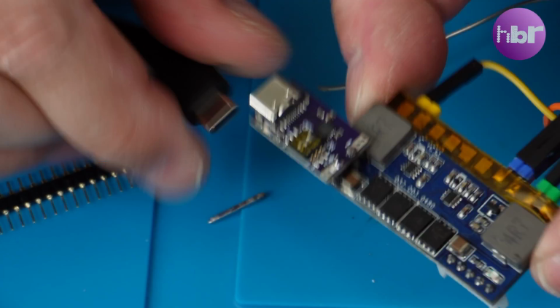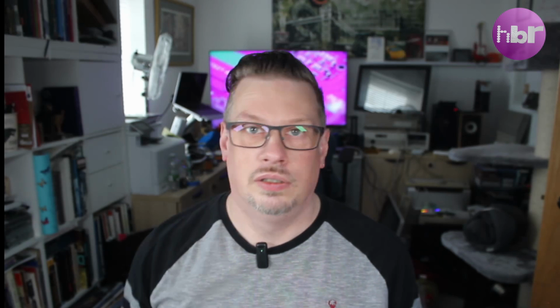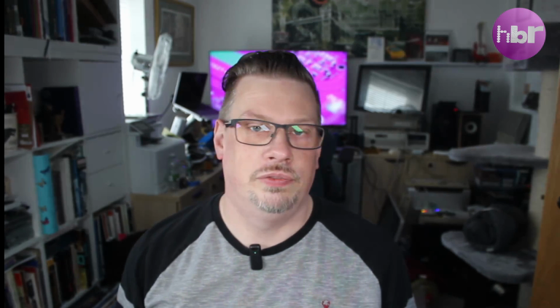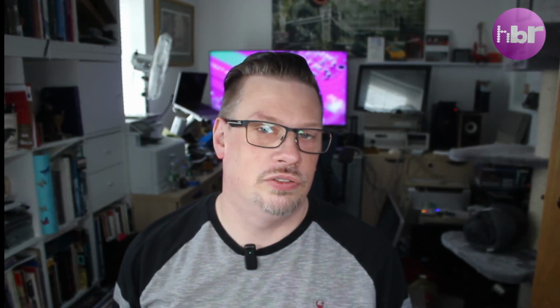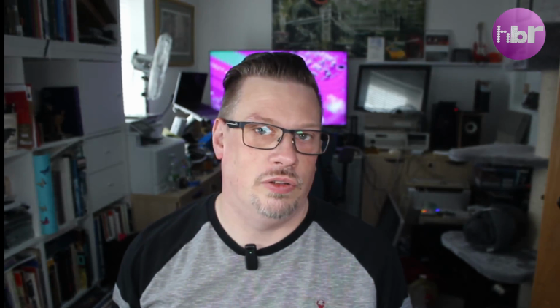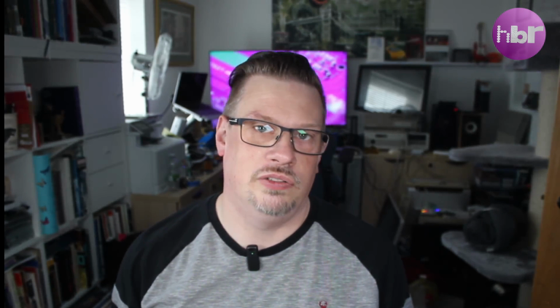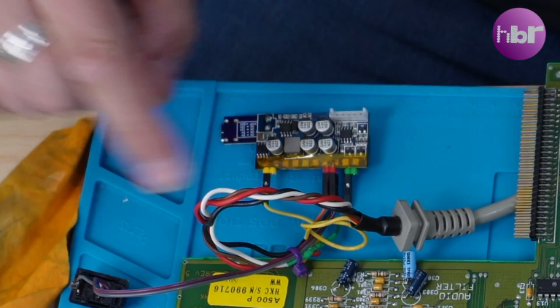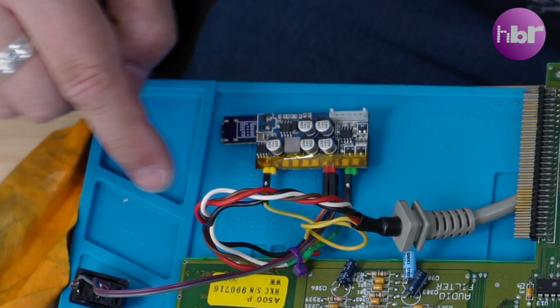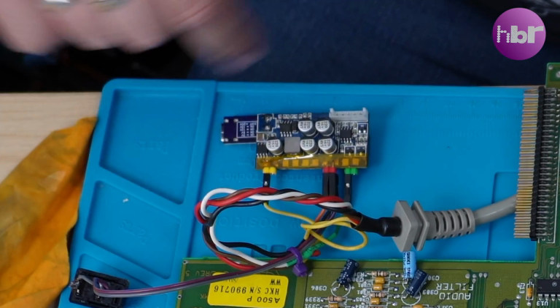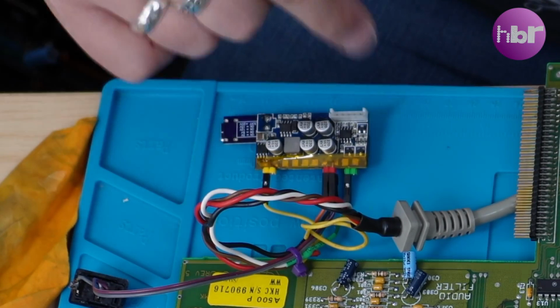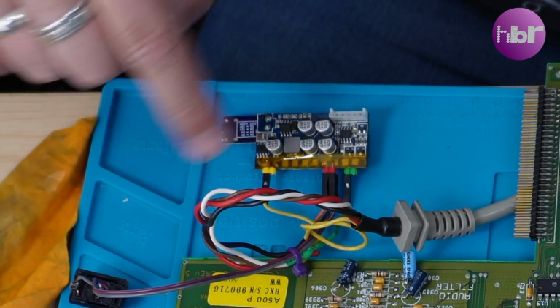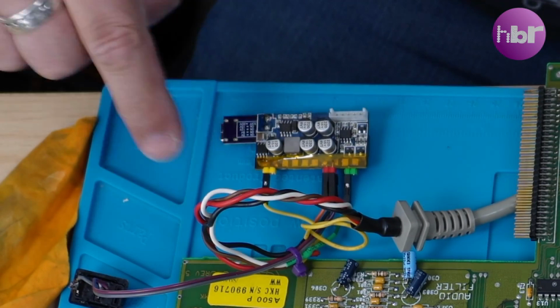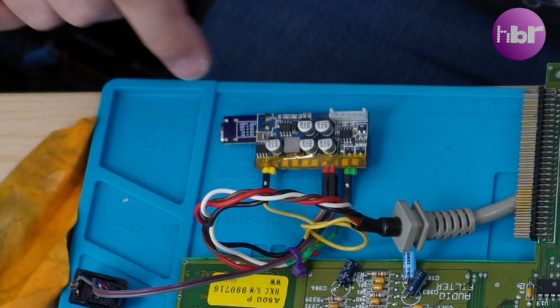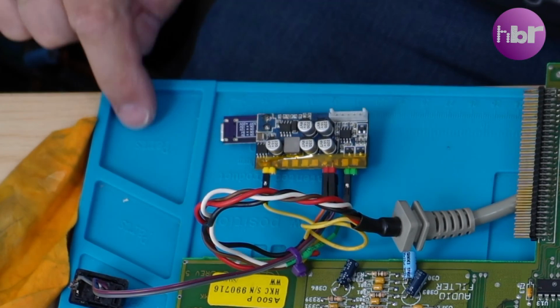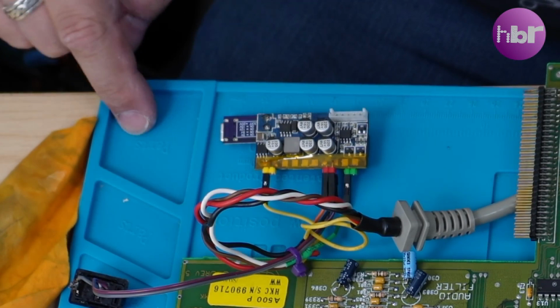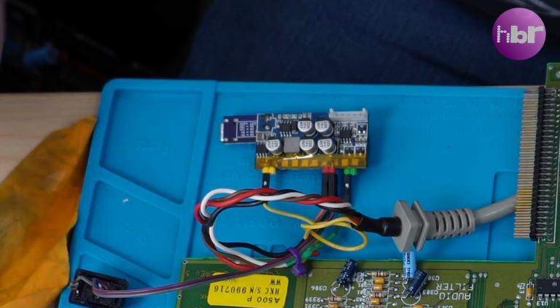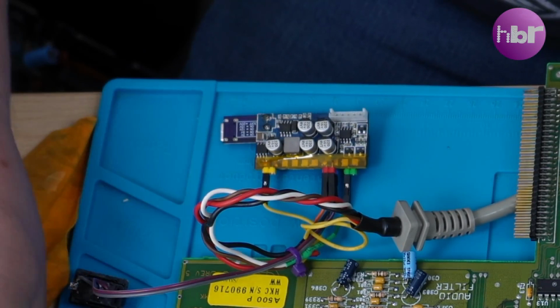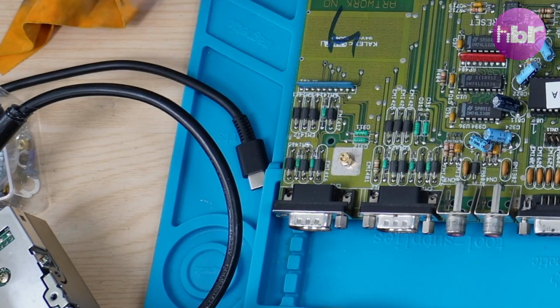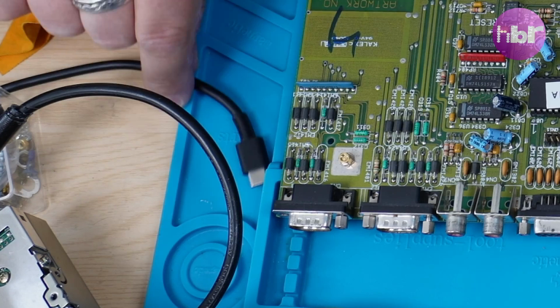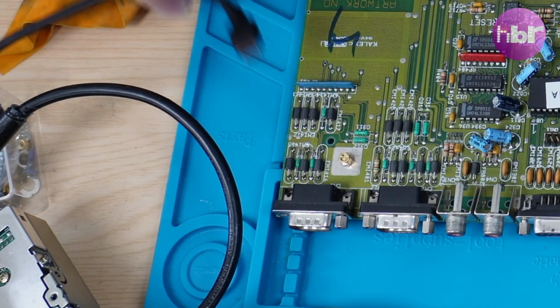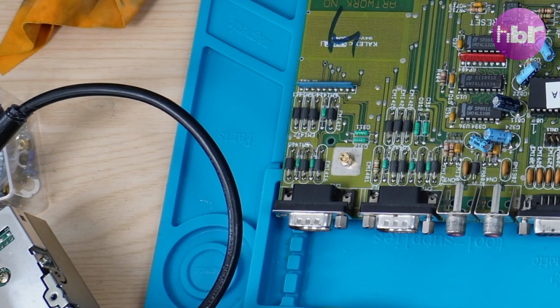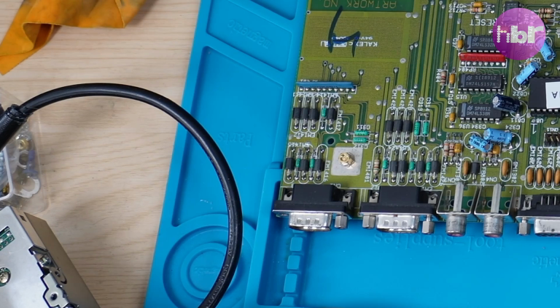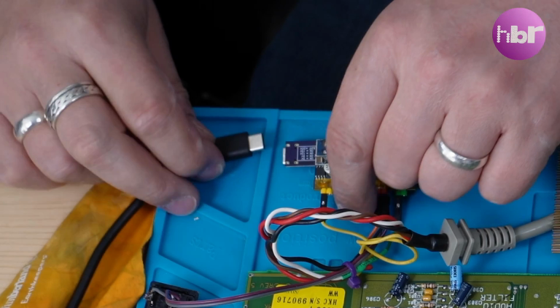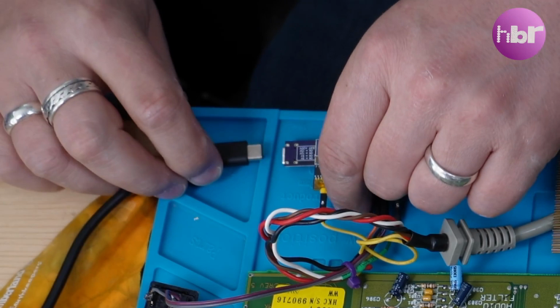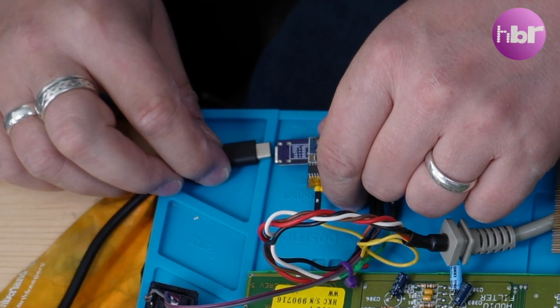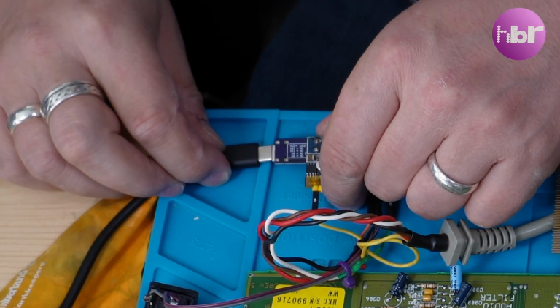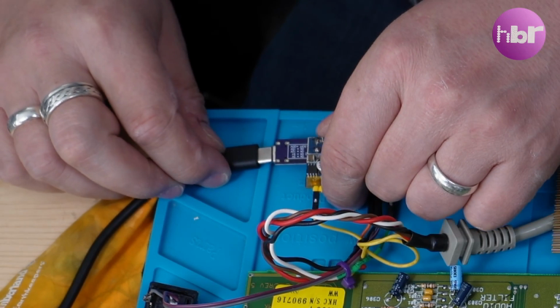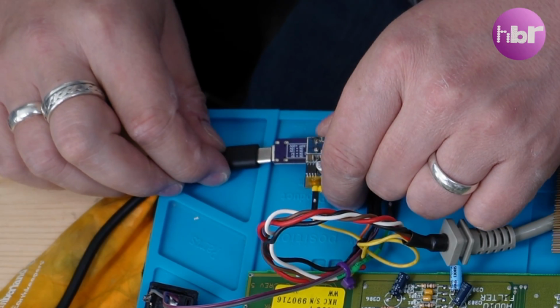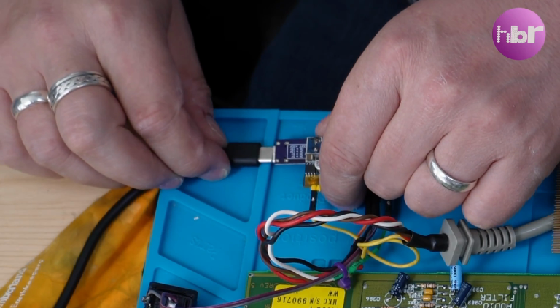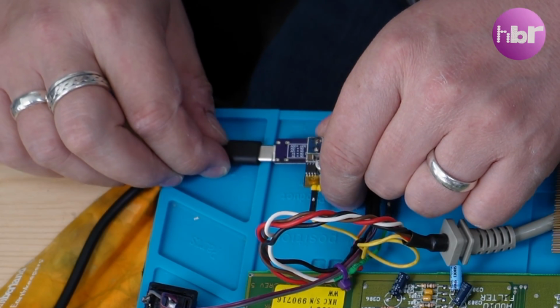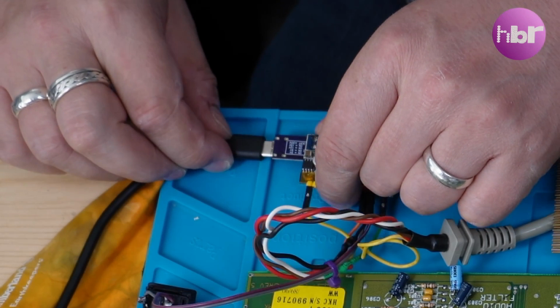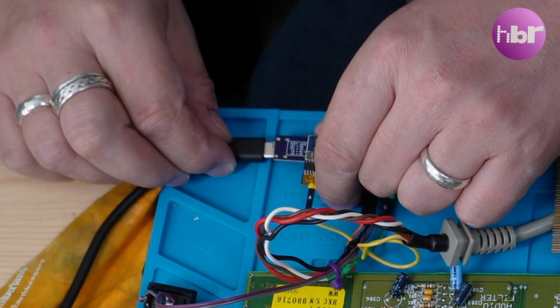Let's see if we can actually get this to power my bench Amiga 500 — work in progress, by the way.